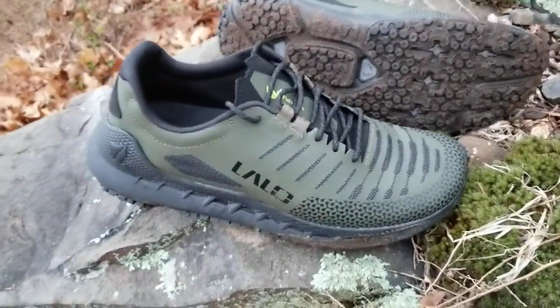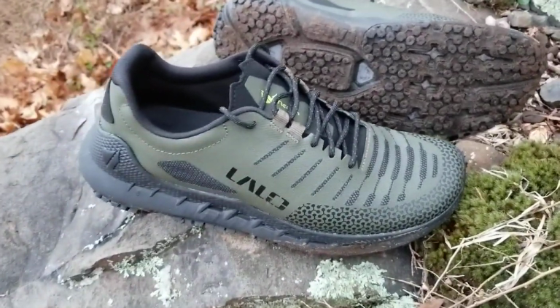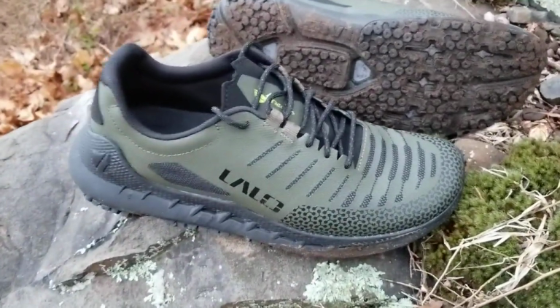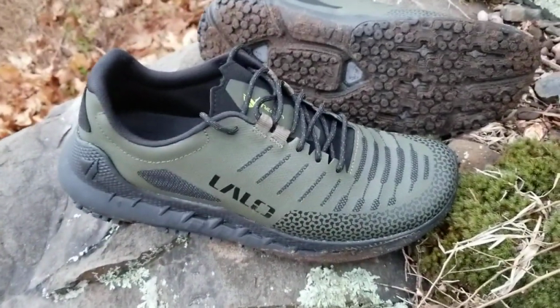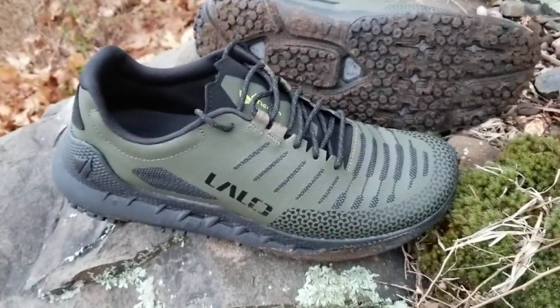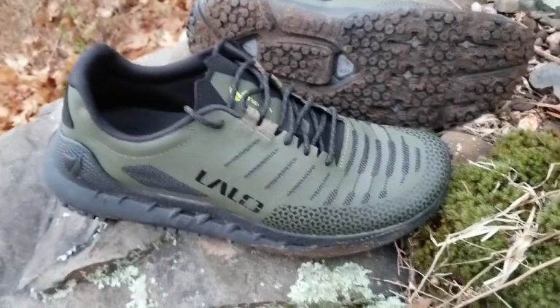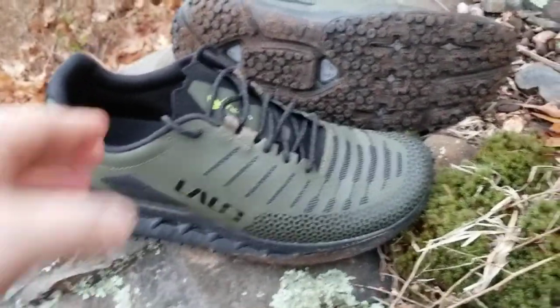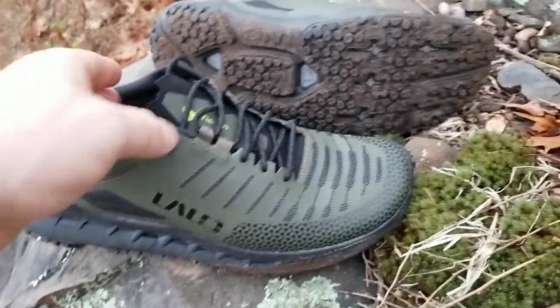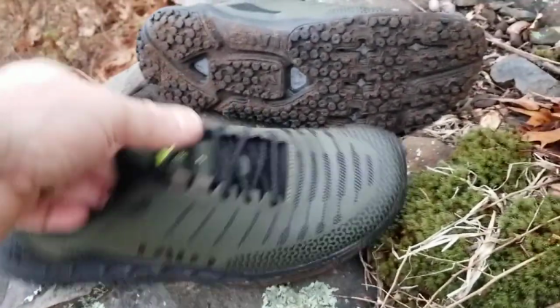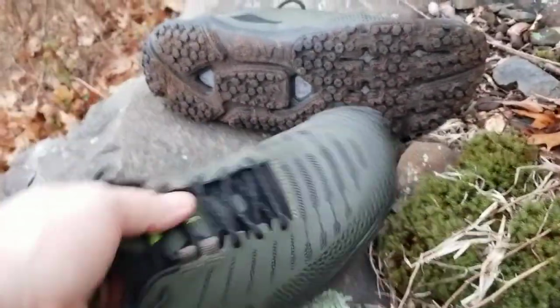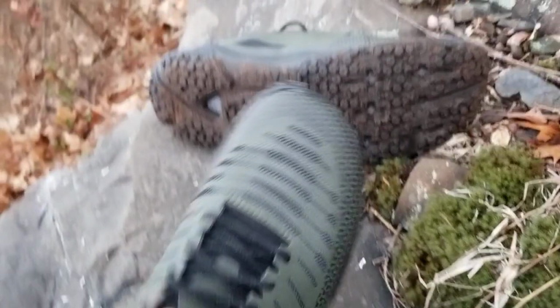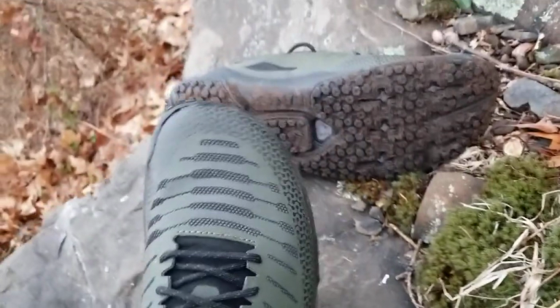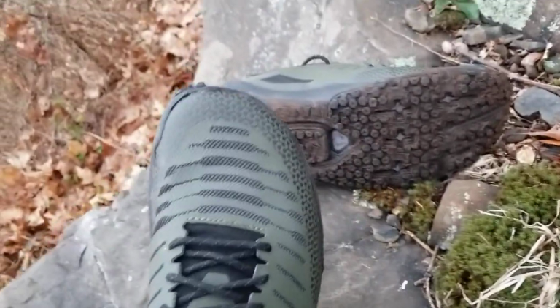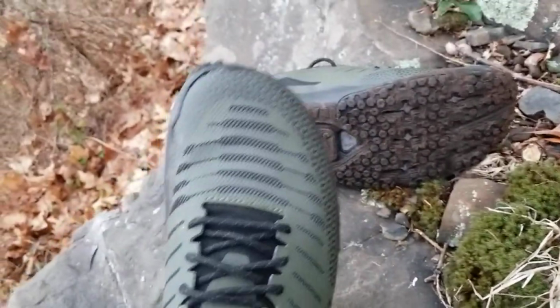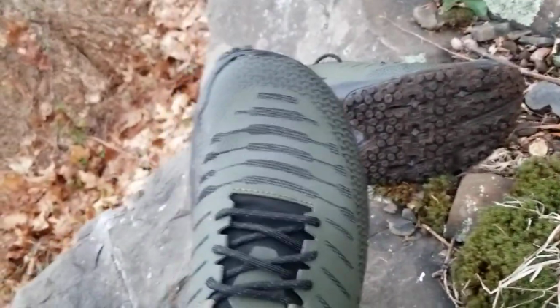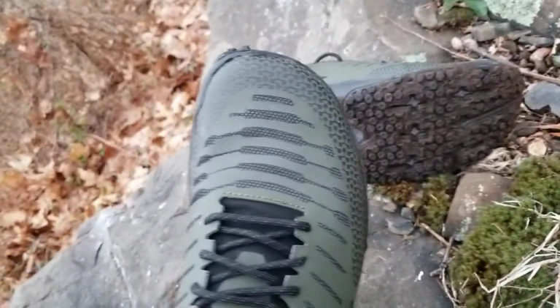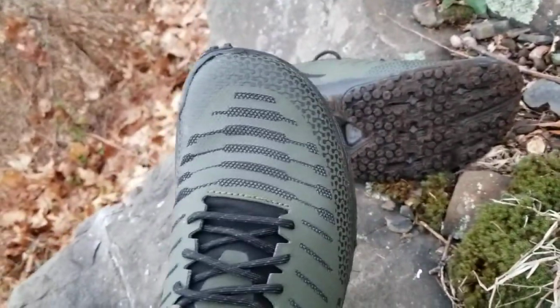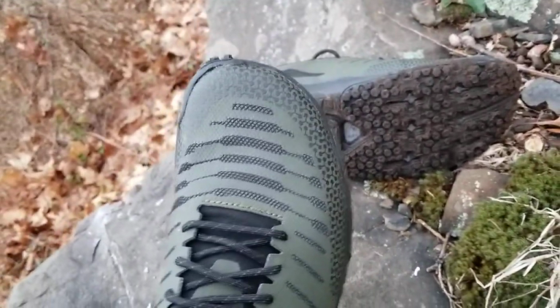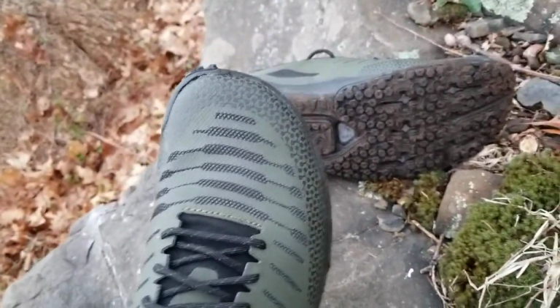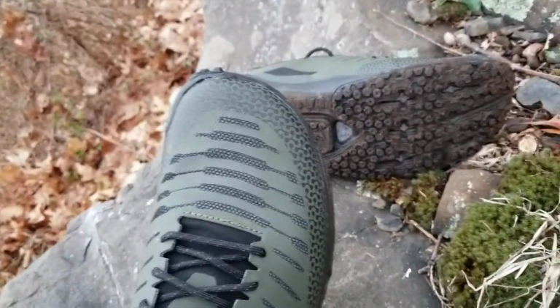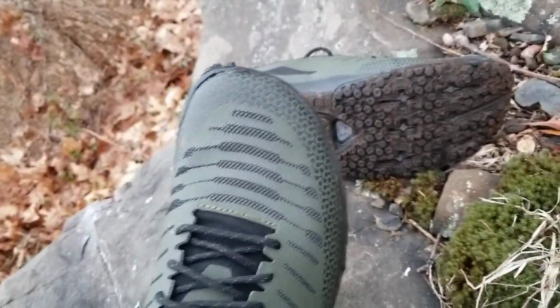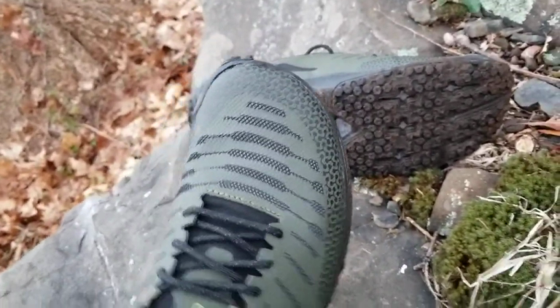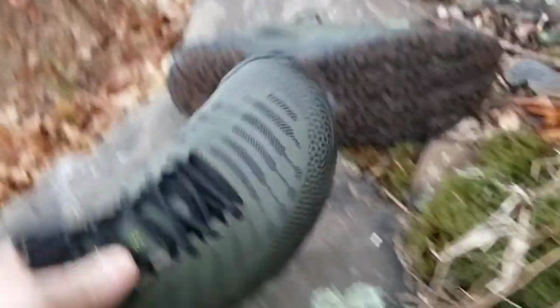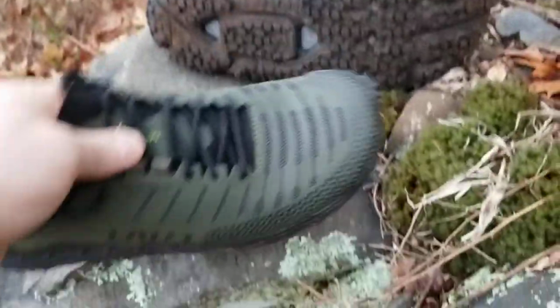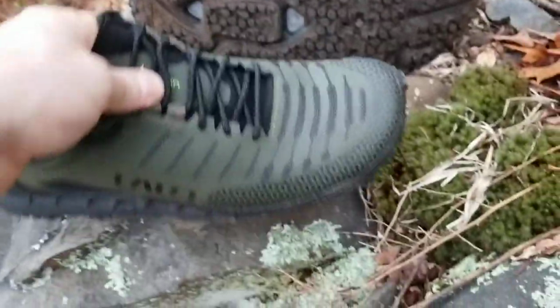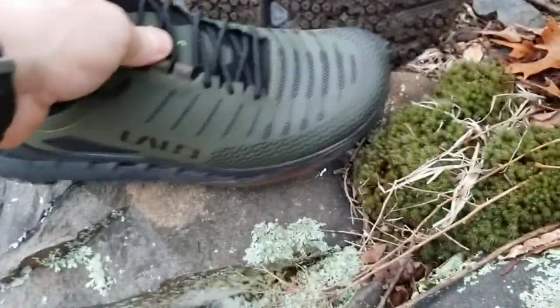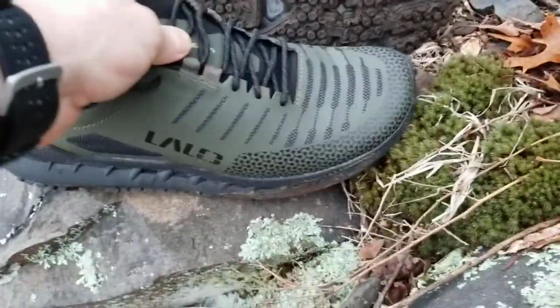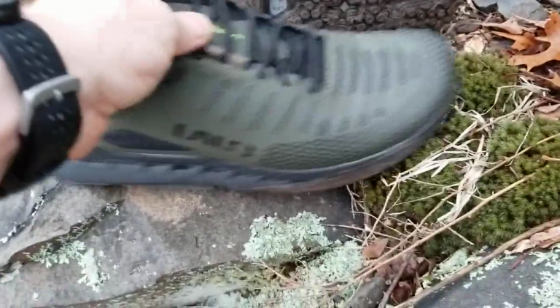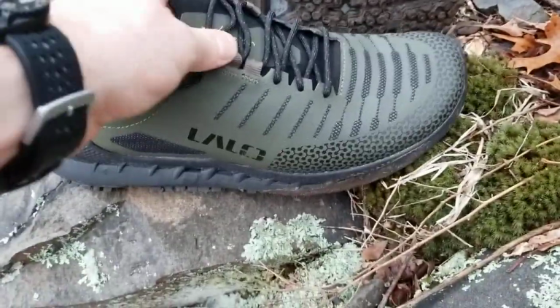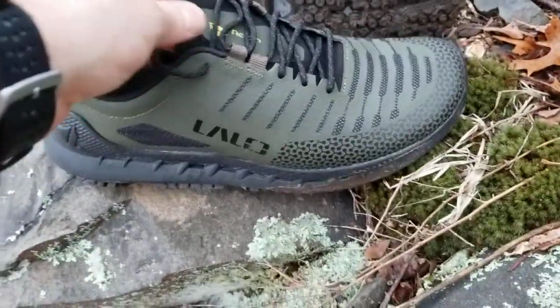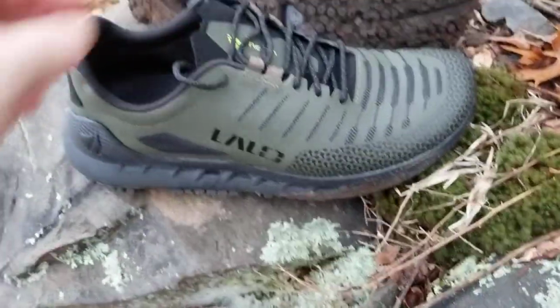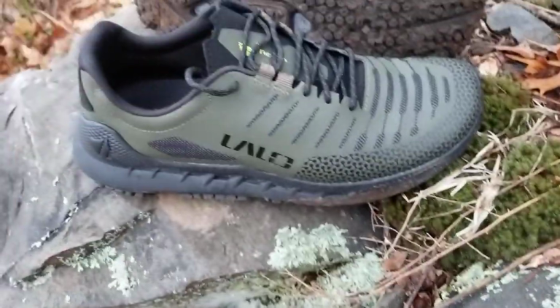The toe box on them I would say is relatively wide, so it's much more foot-shaped and they're much more comfortable.